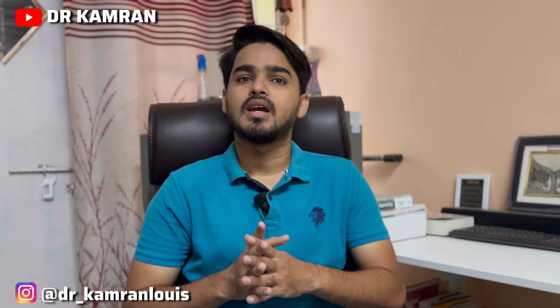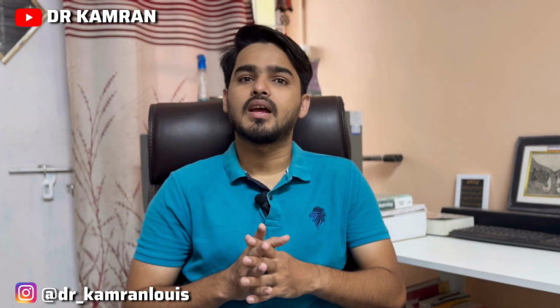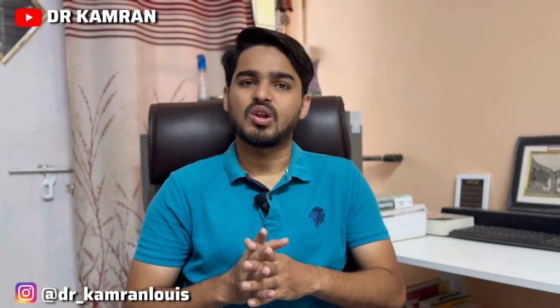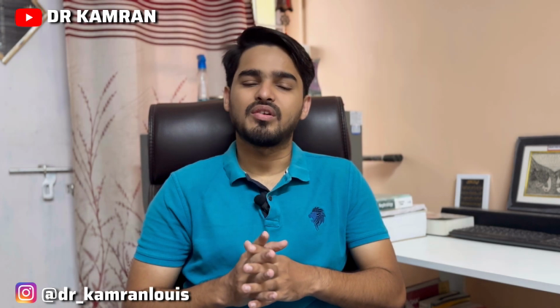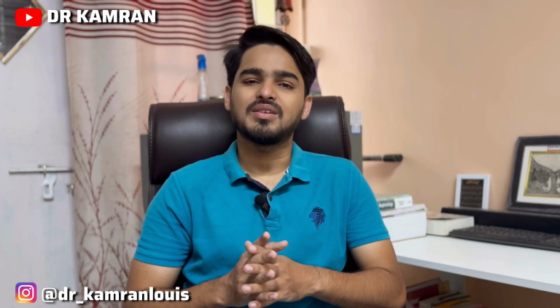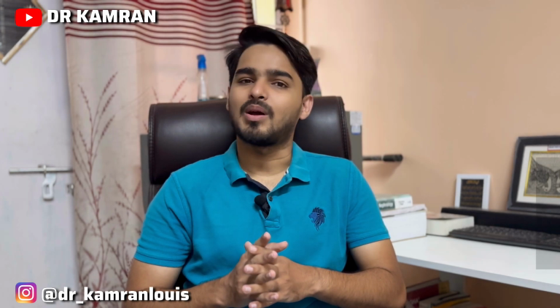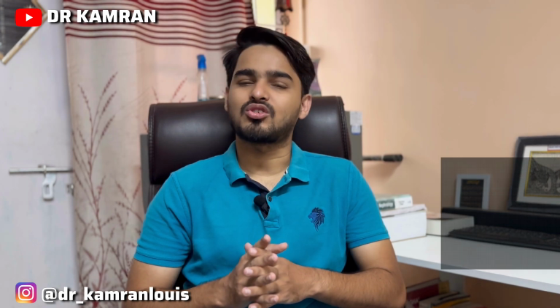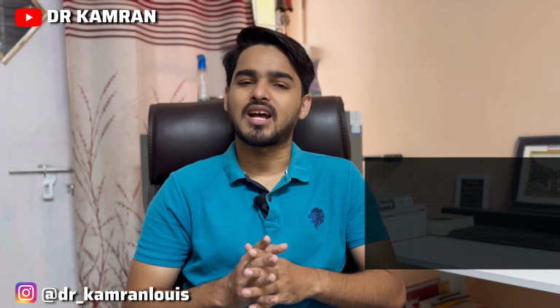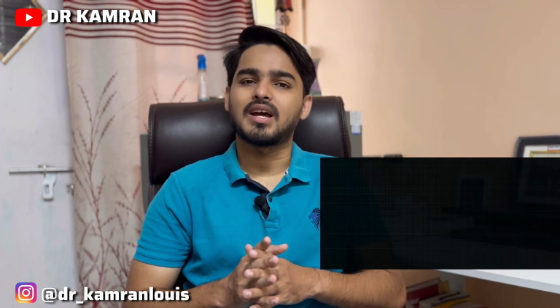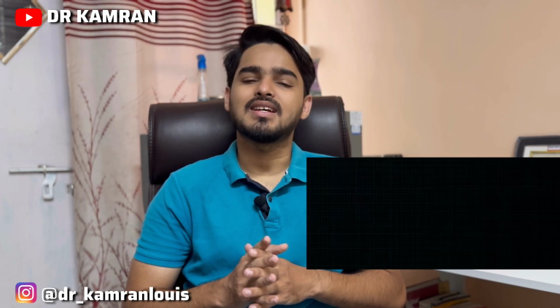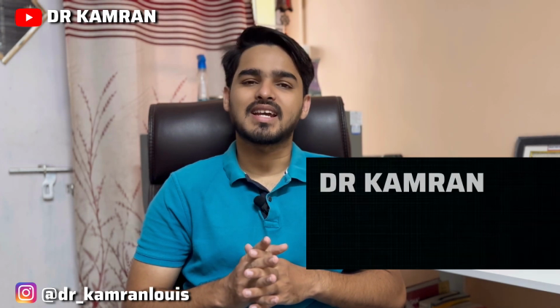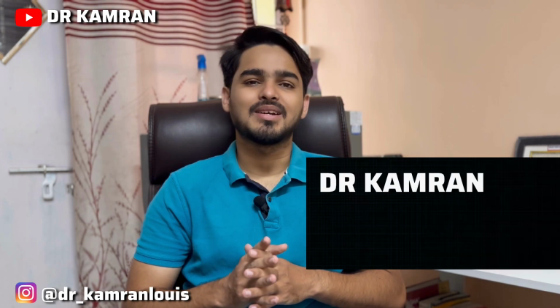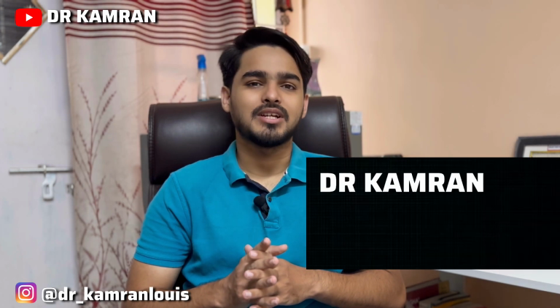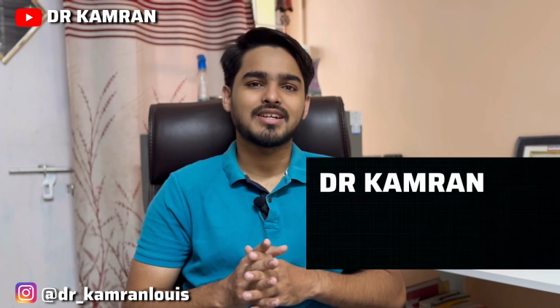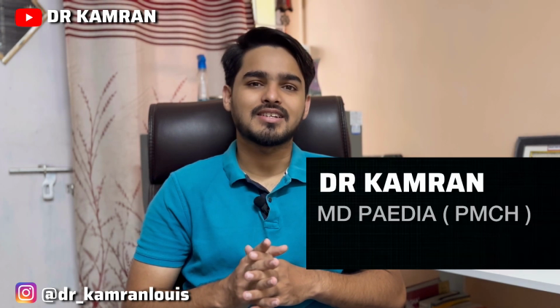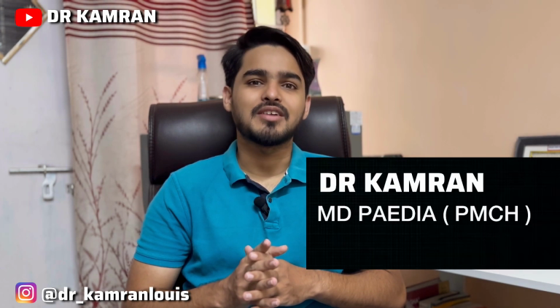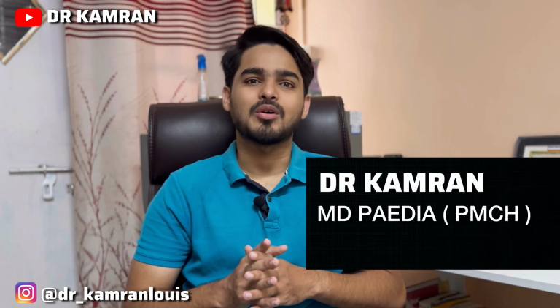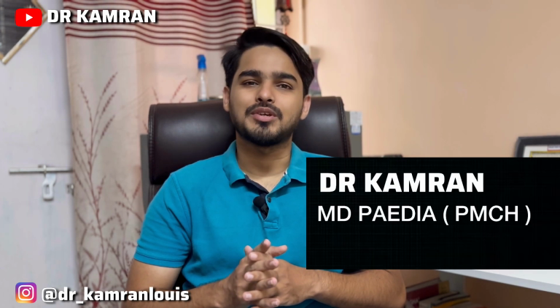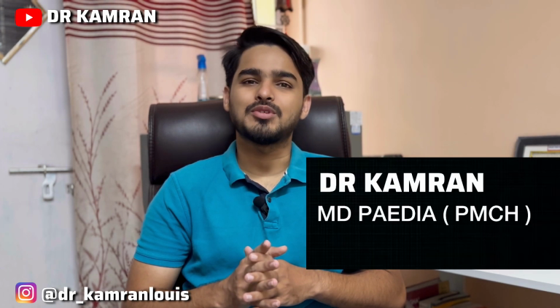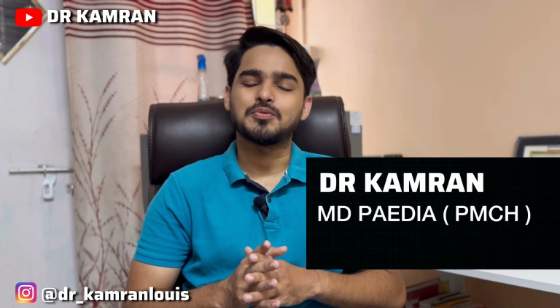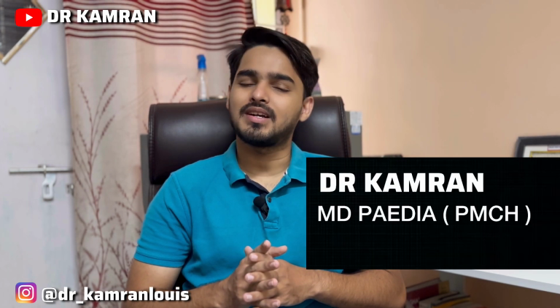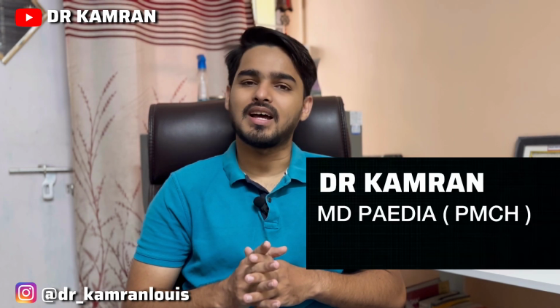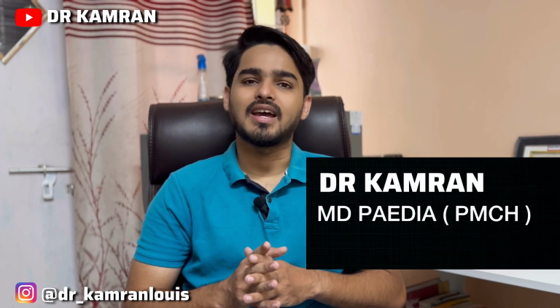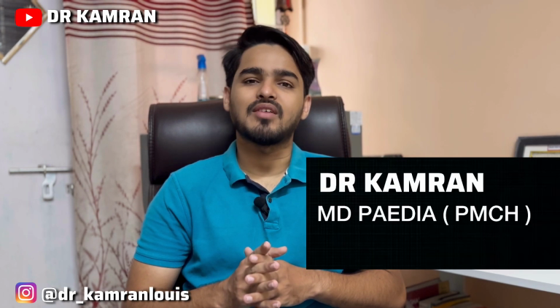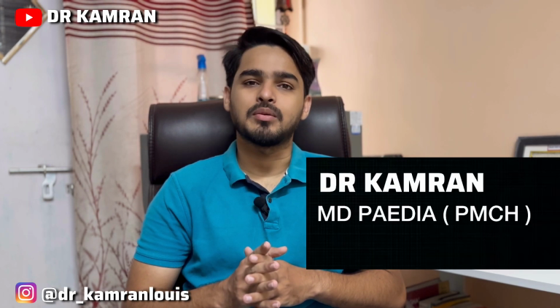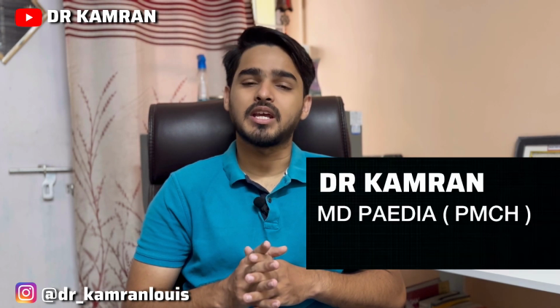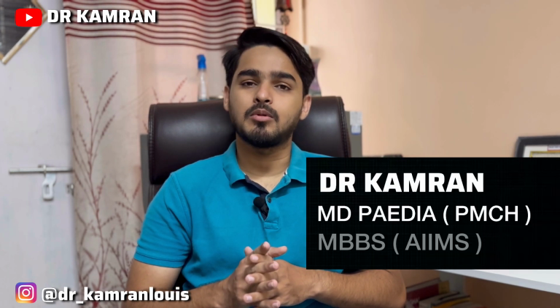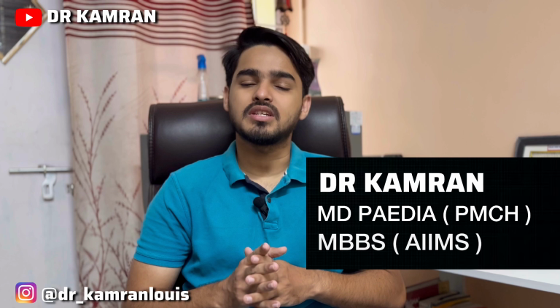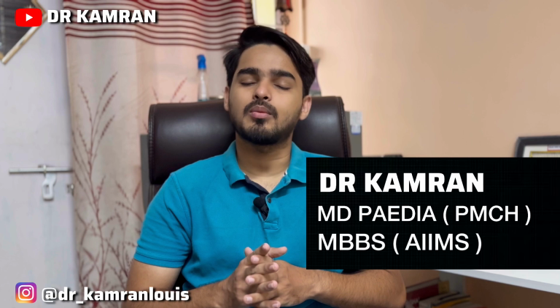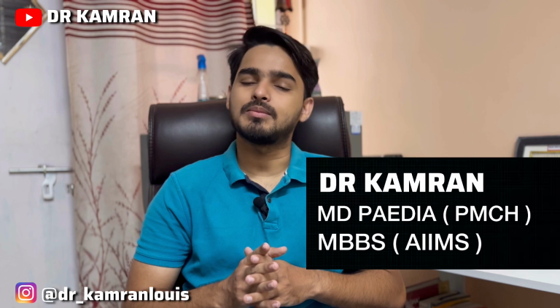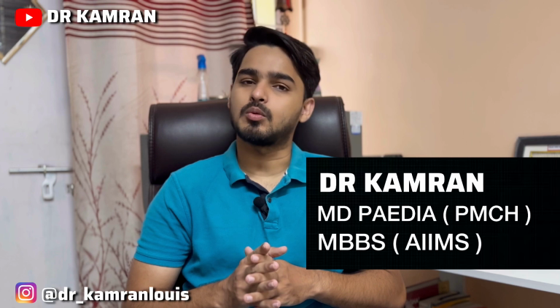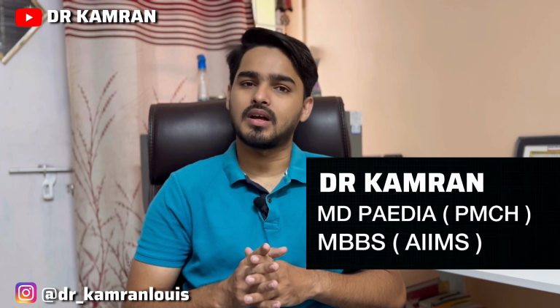Hello everyone, I am Dr. Kamran, a second year pediatric resident from PMCH Patna and I have done my MBBS from EAMSKOPAR.